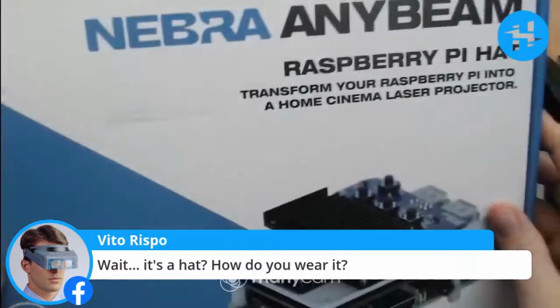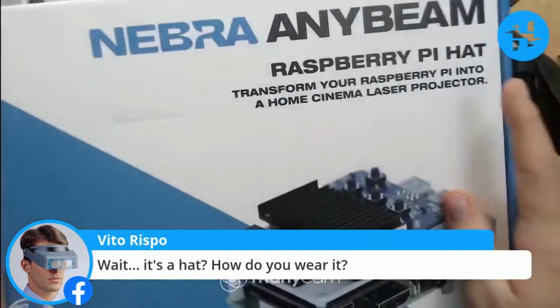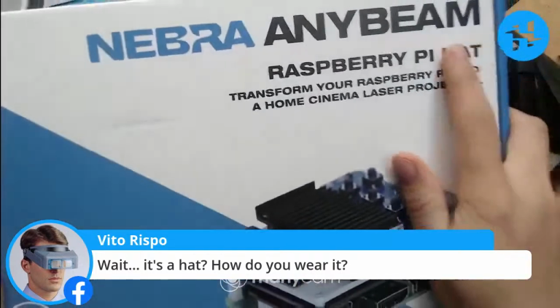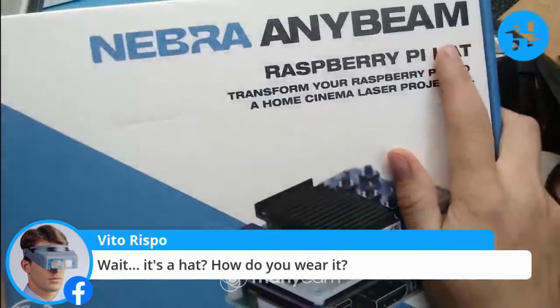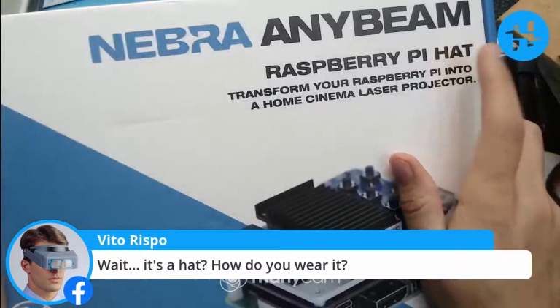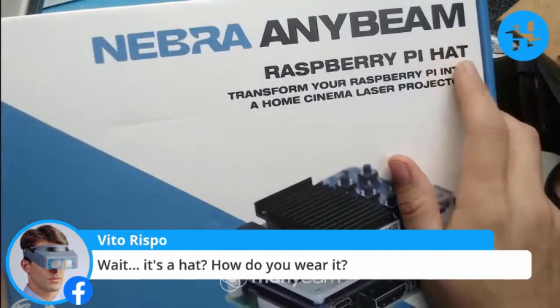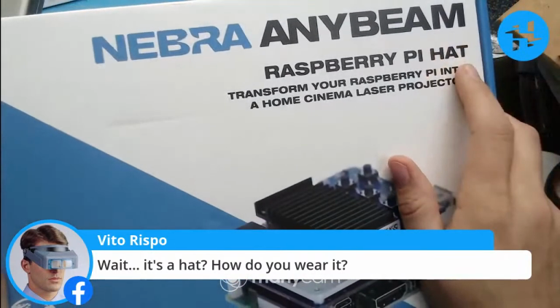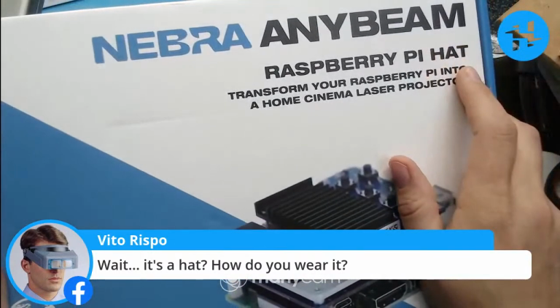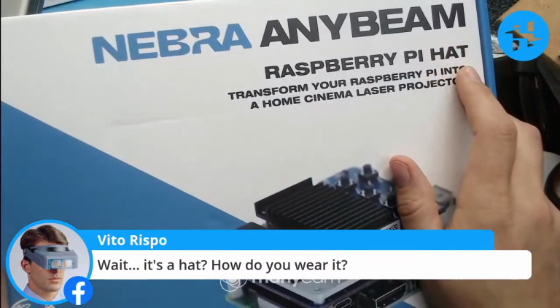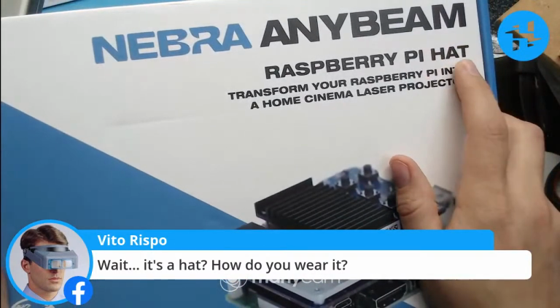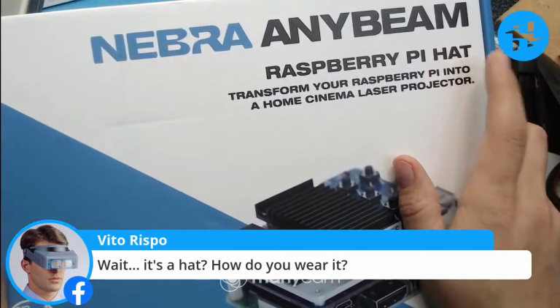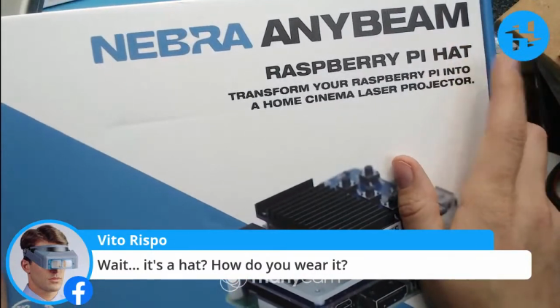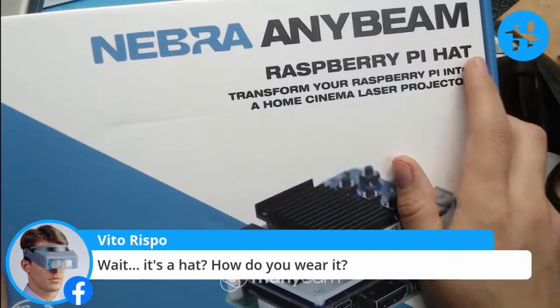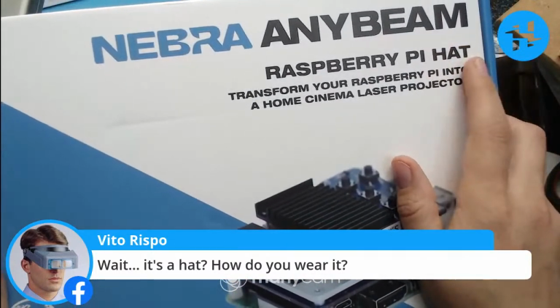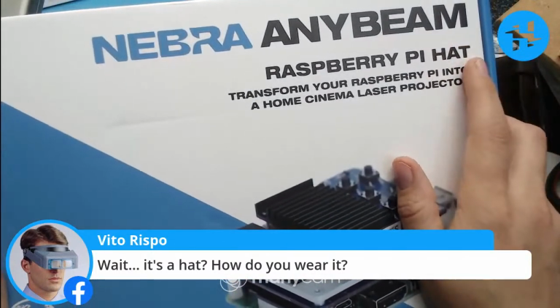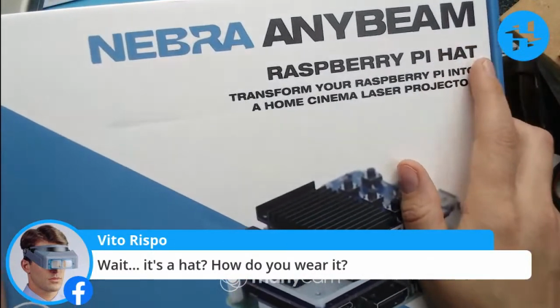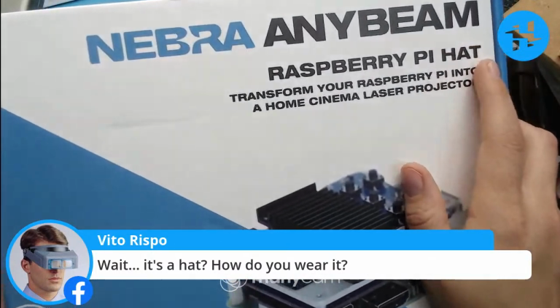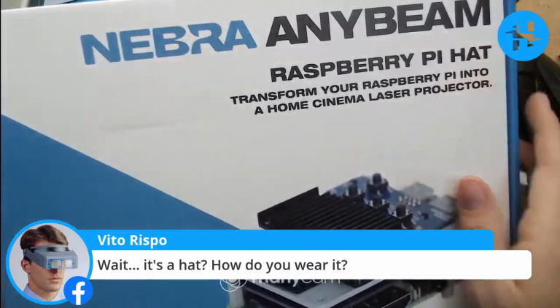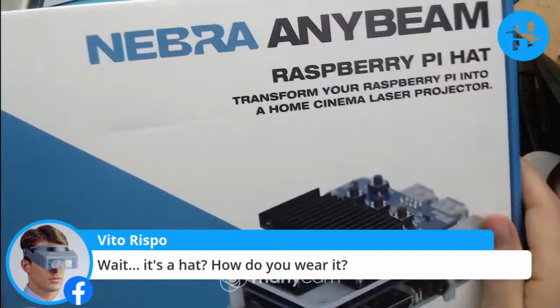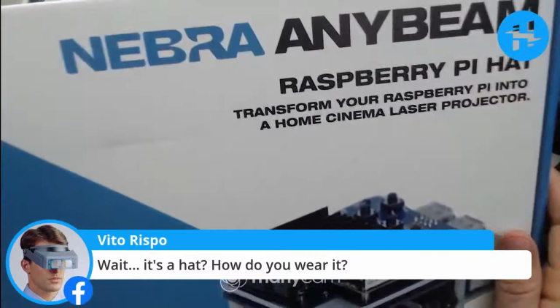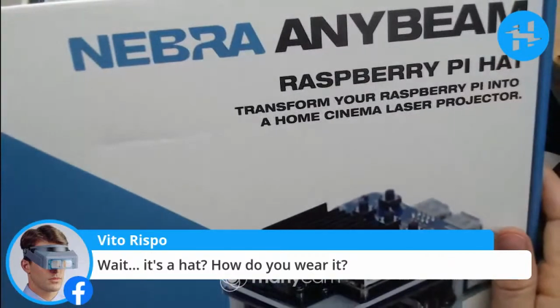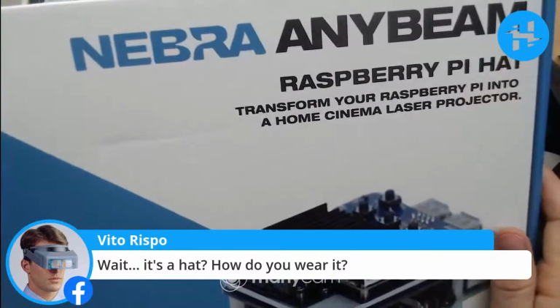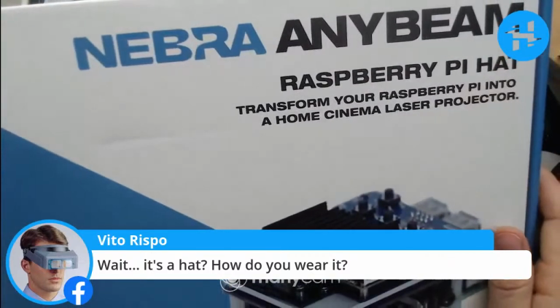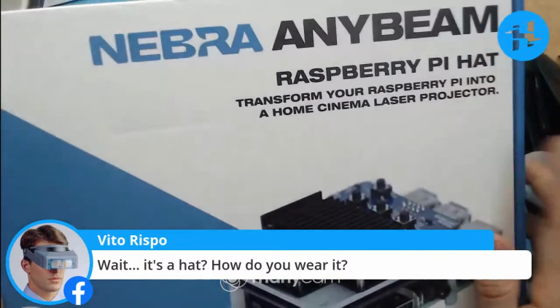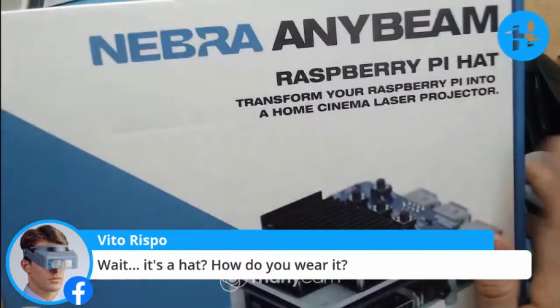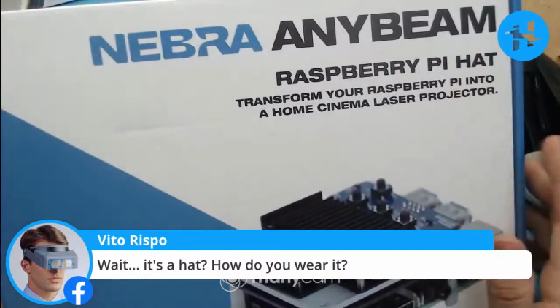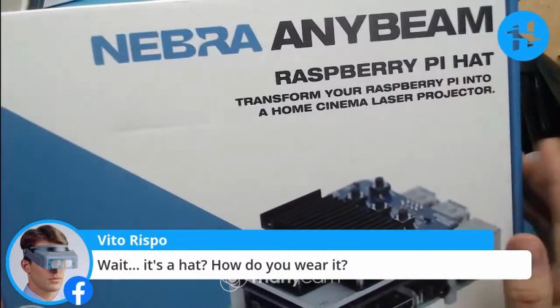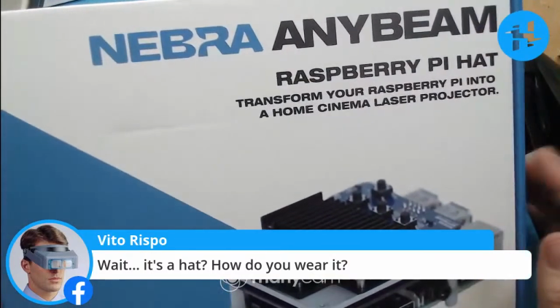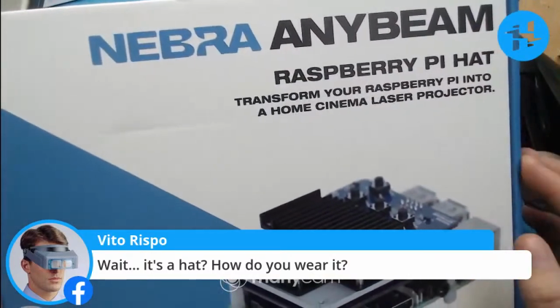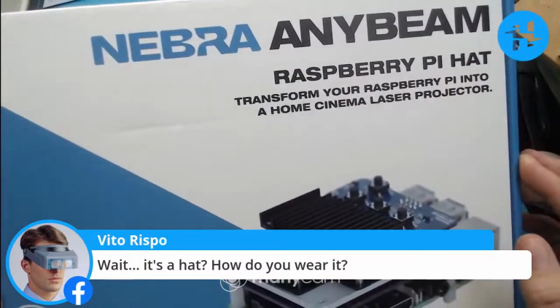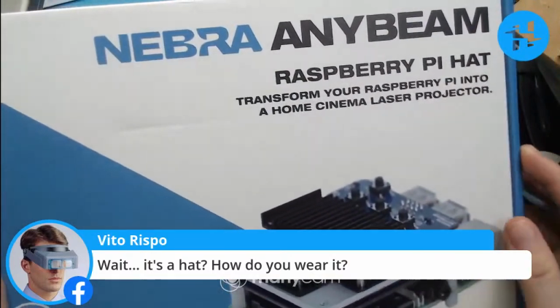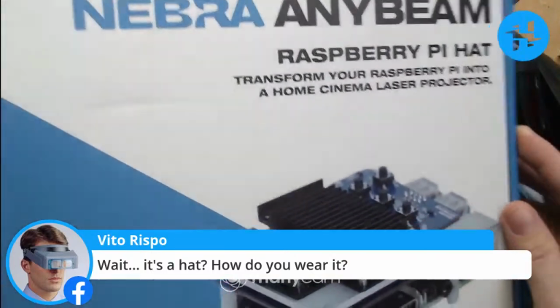There are also smaller versions of hats which can be called bonnets, or there was another one but I forget what it was.